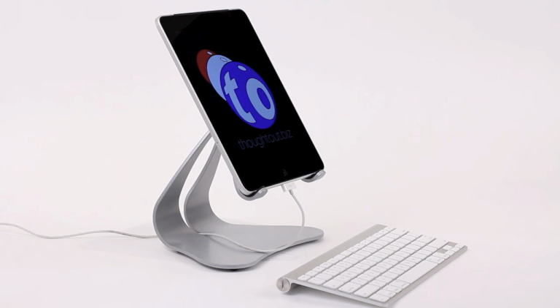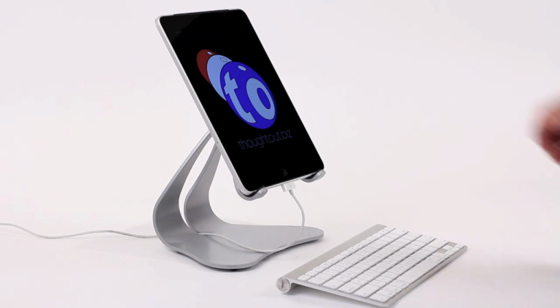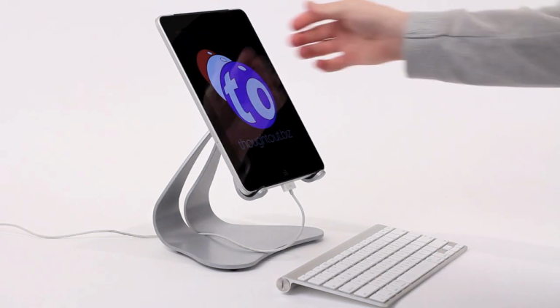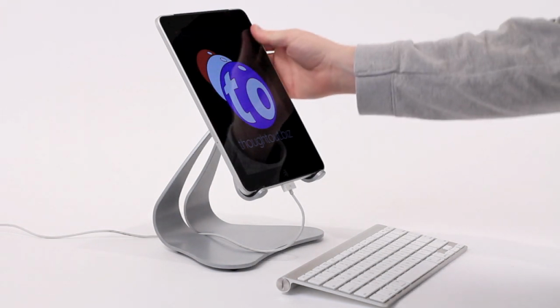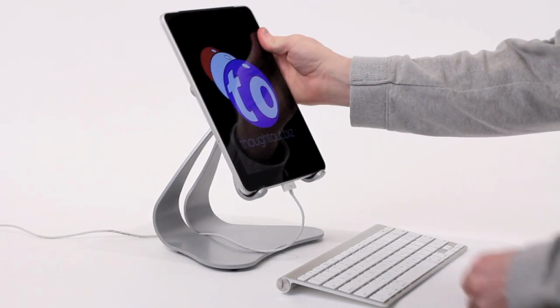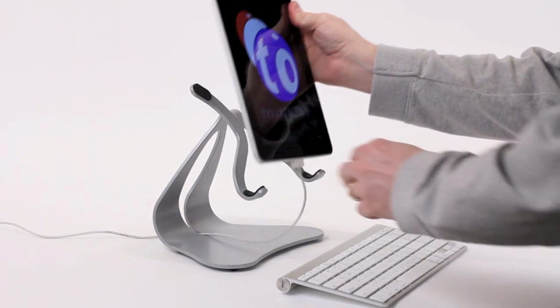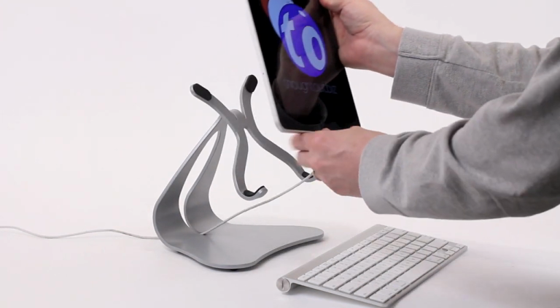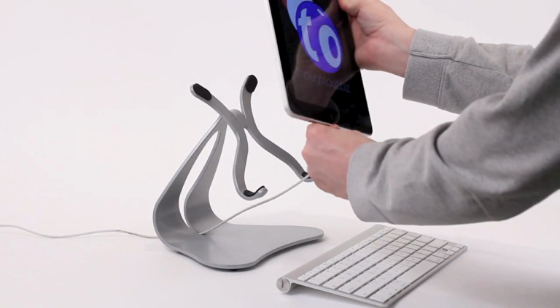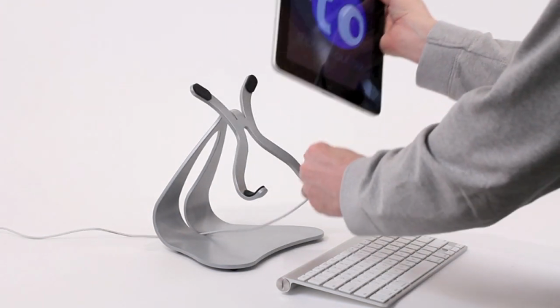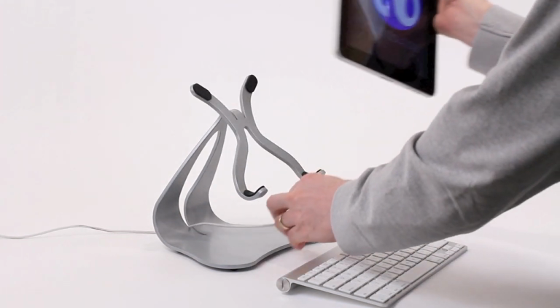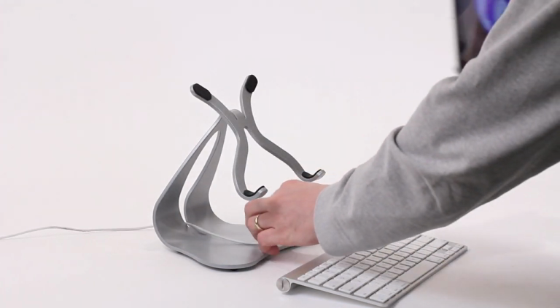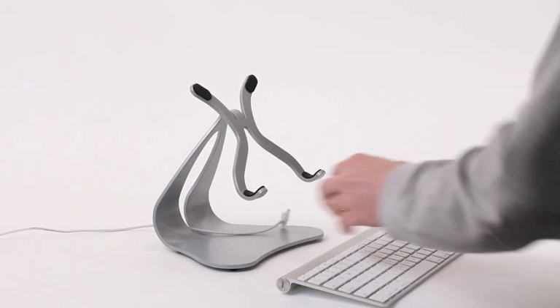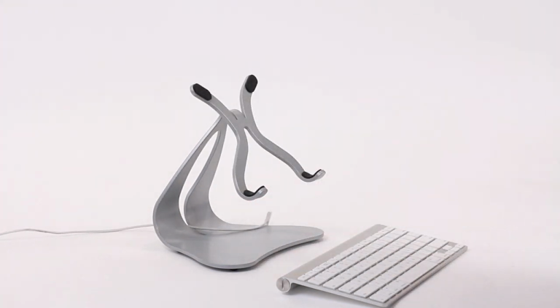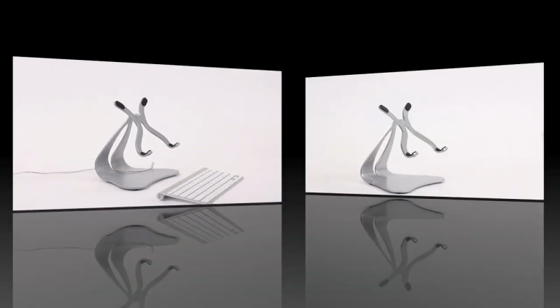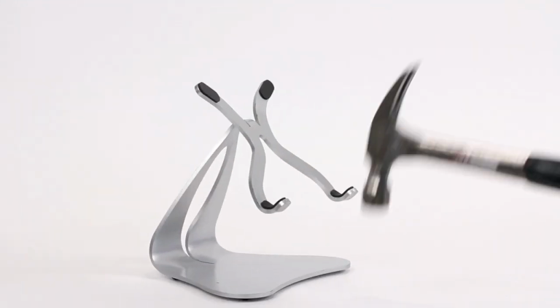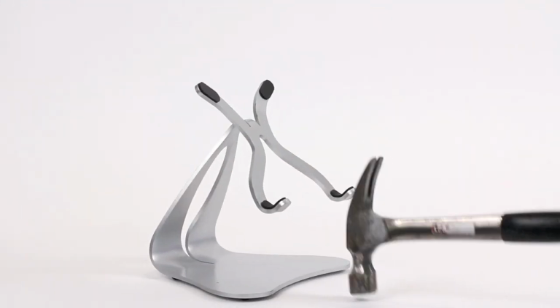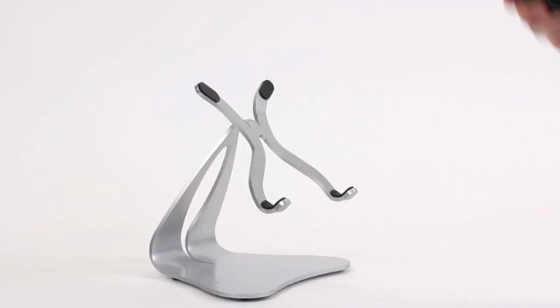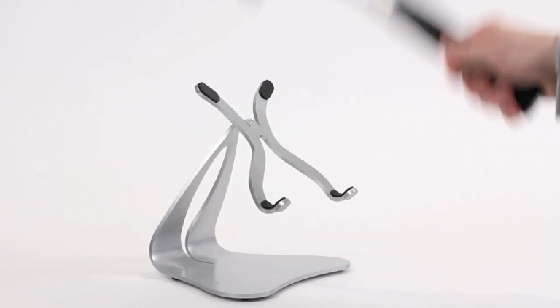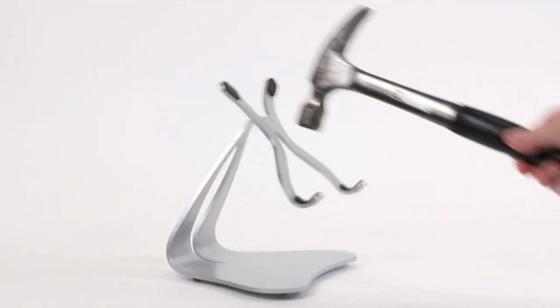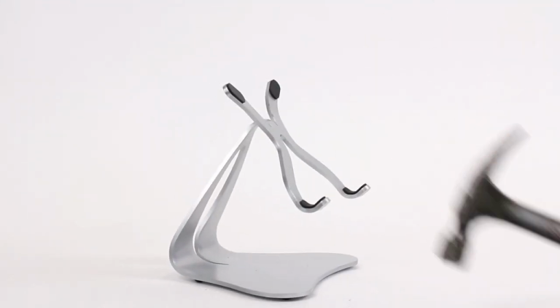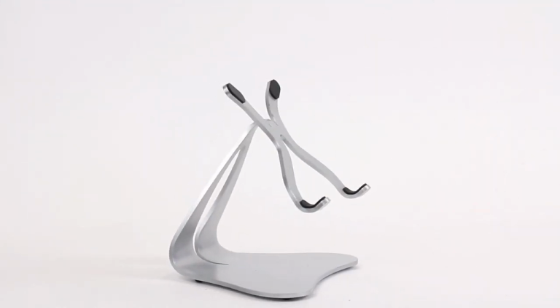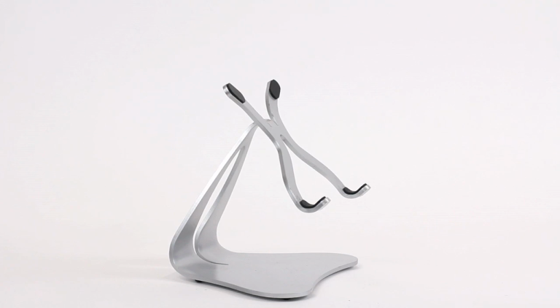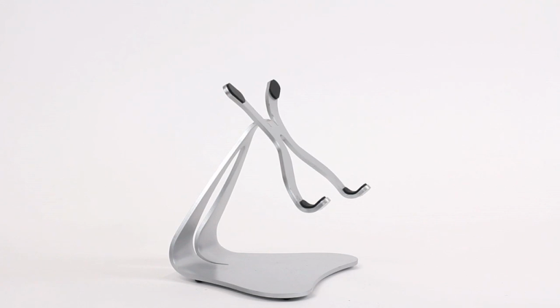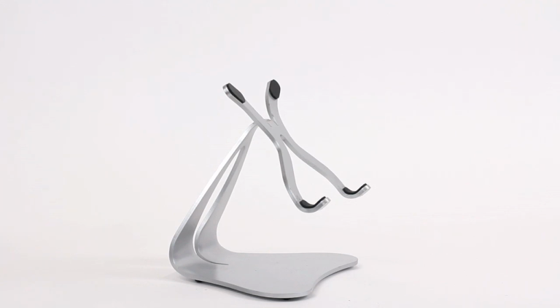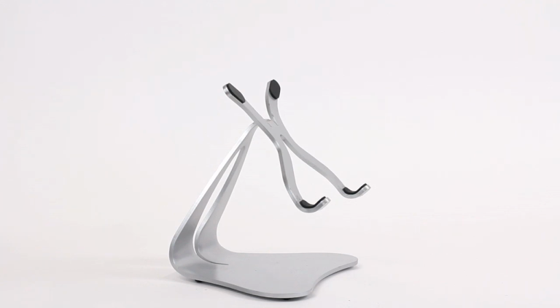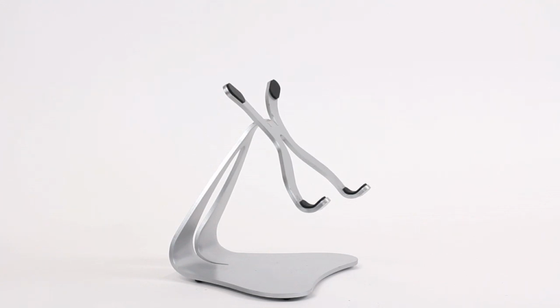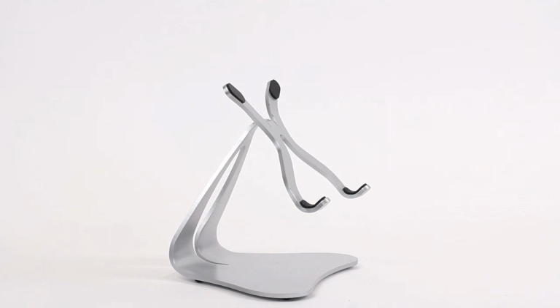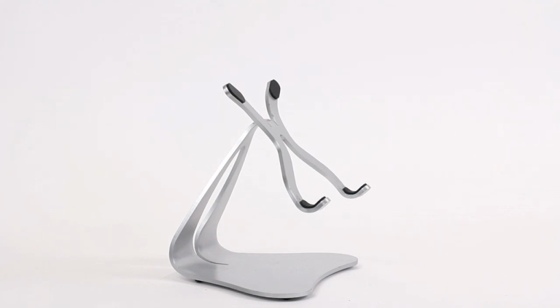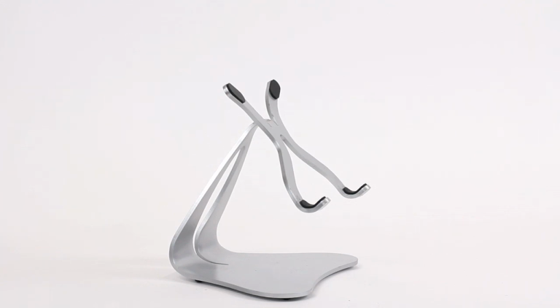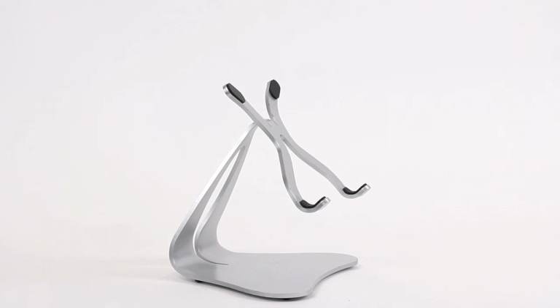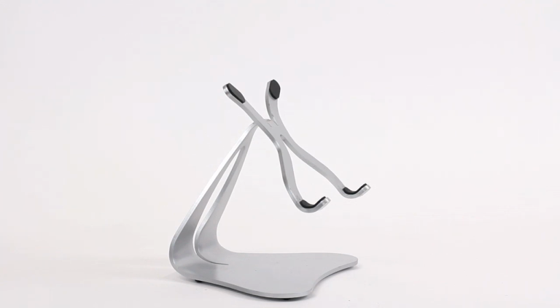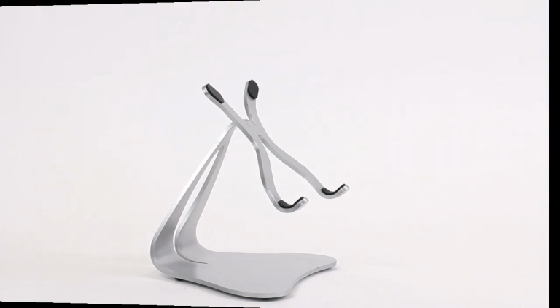Constructed from solid steel, the stand is indestructible. Let's see that again in slow motion.